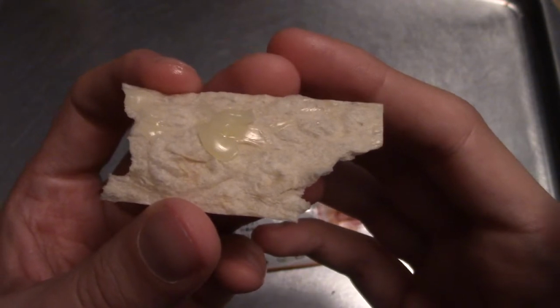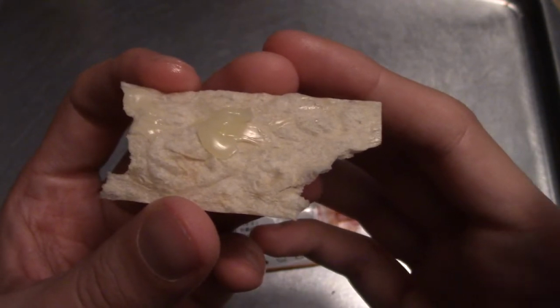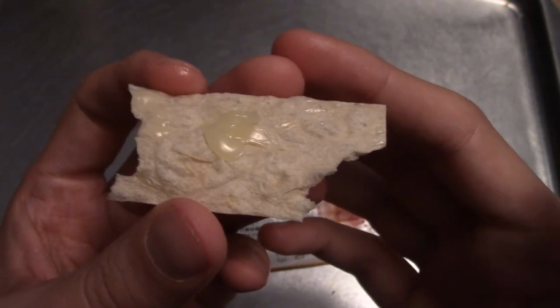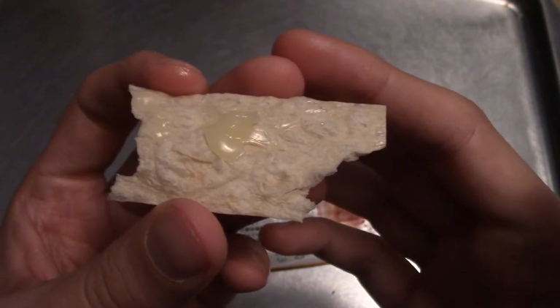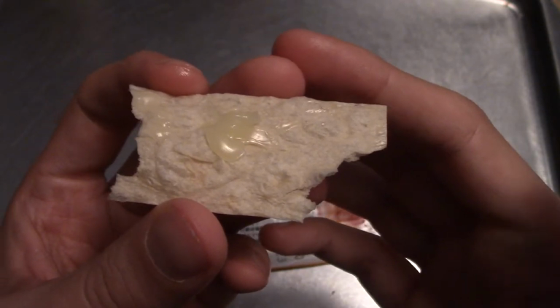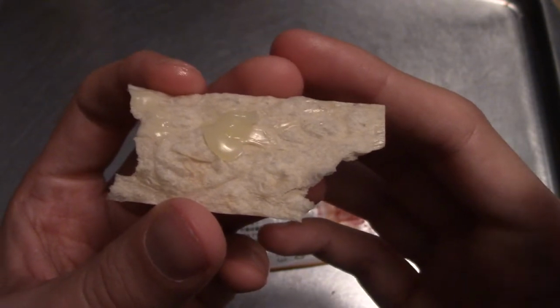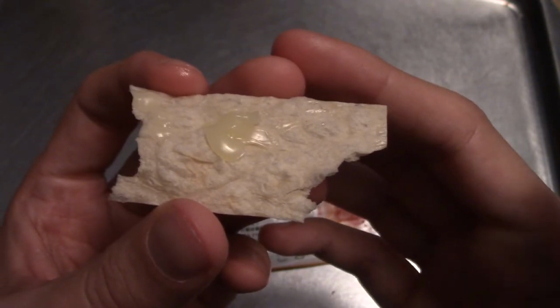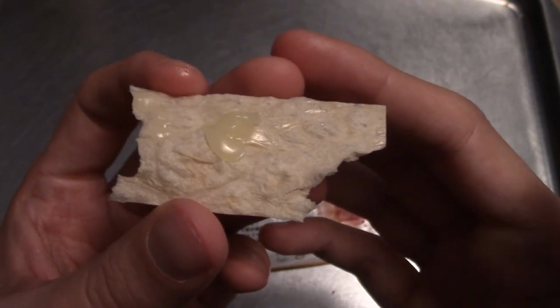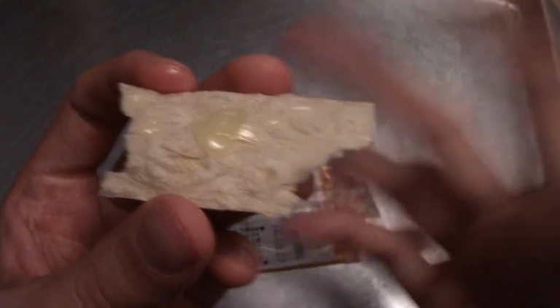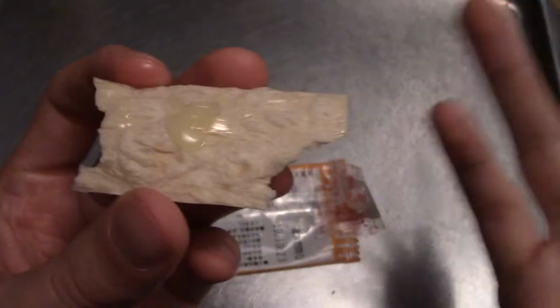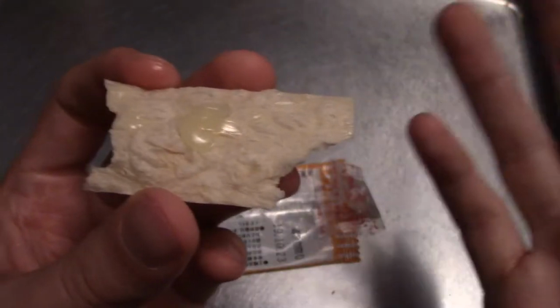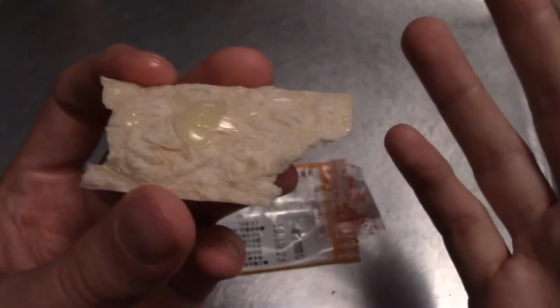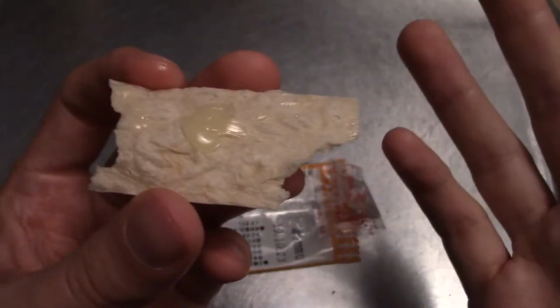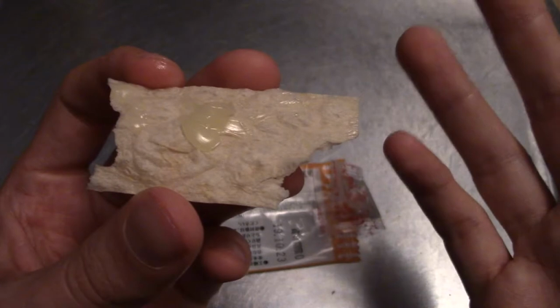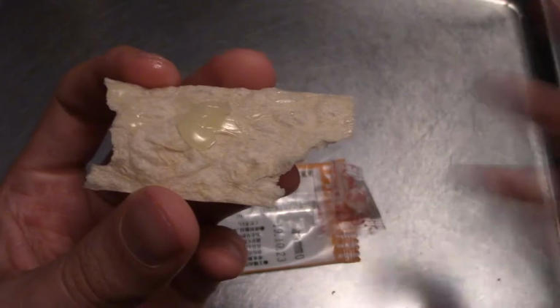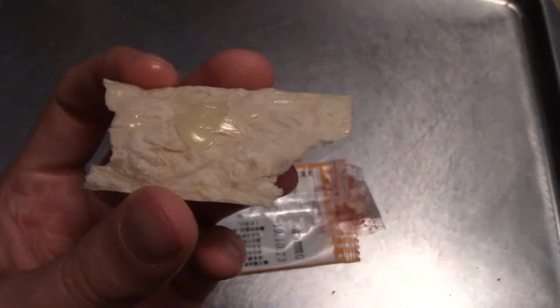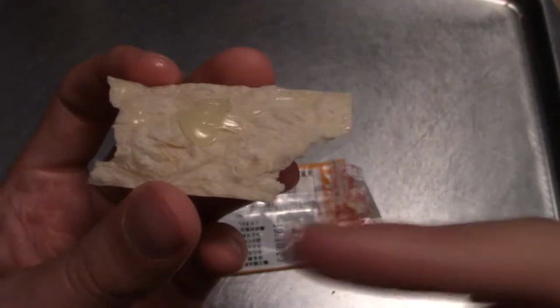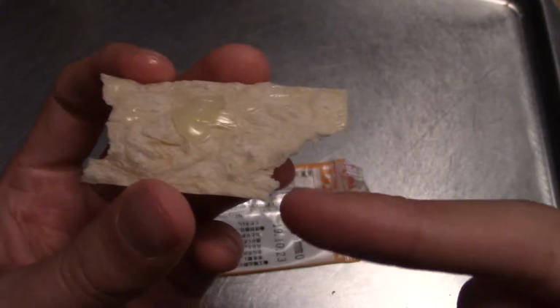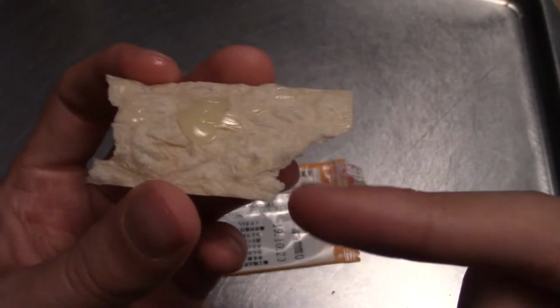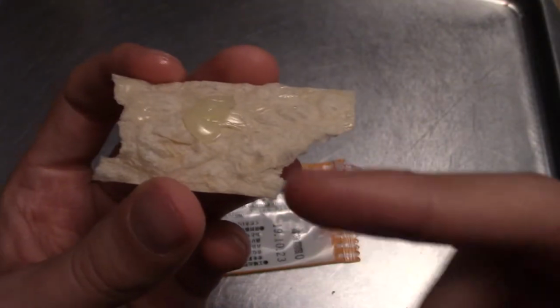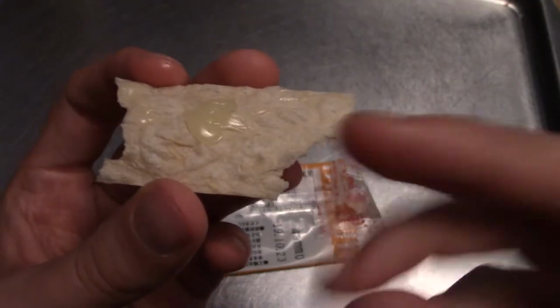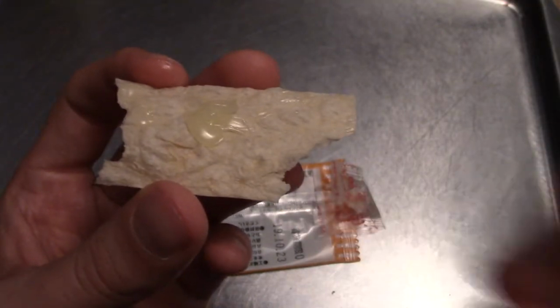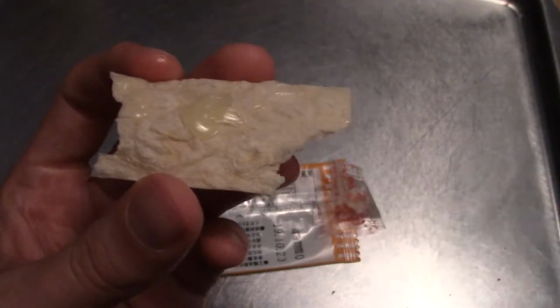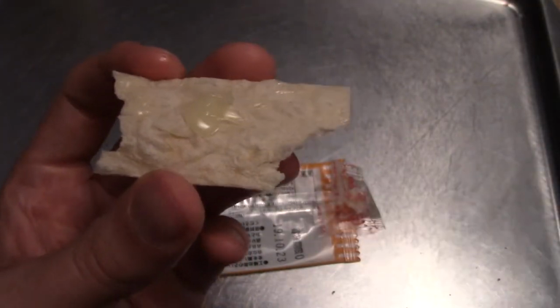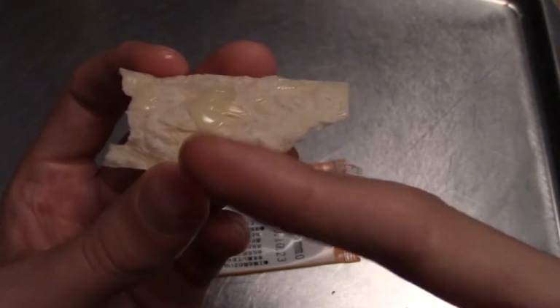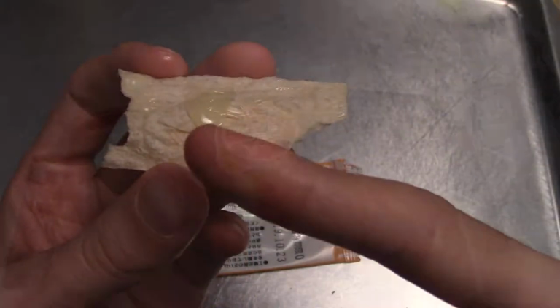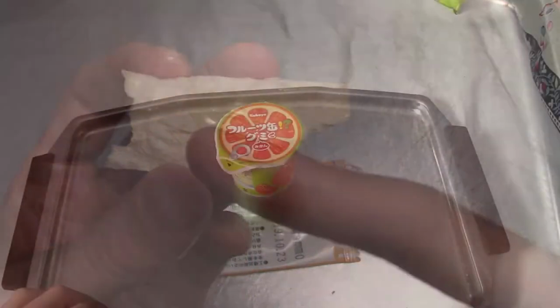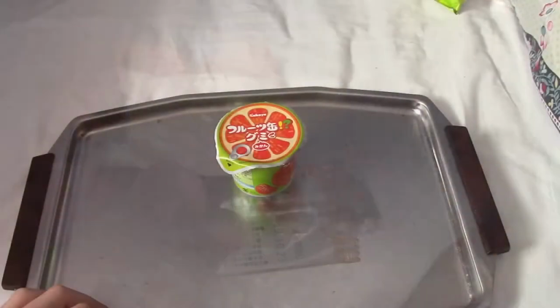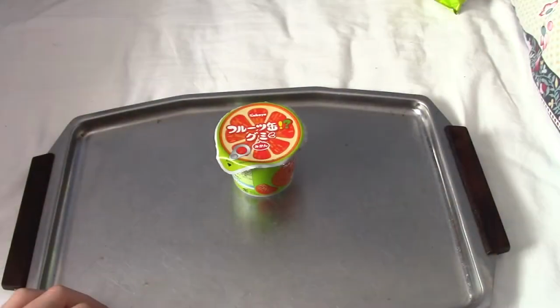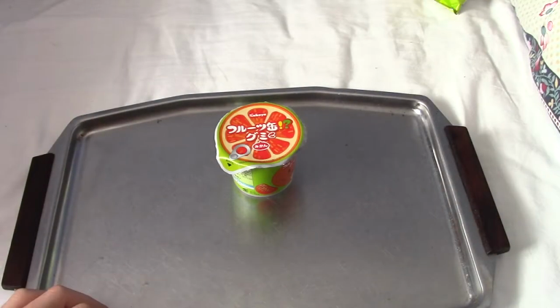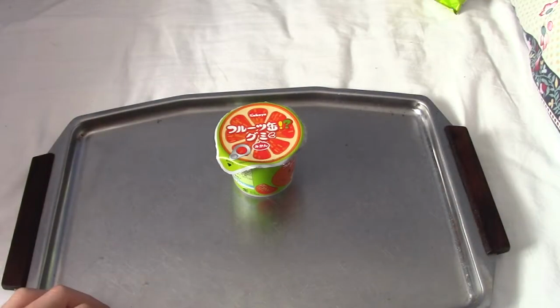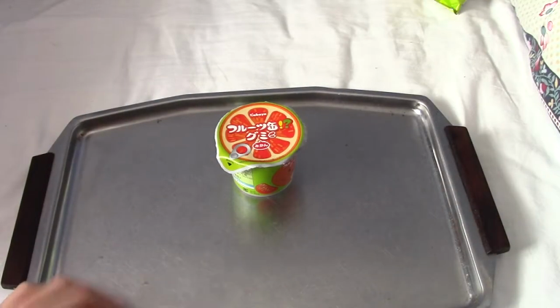It's alright and I wouldn't really buy this if I was given the option. It just doesn't taste very strong of anything really. On that note, let's go on to the next snack.